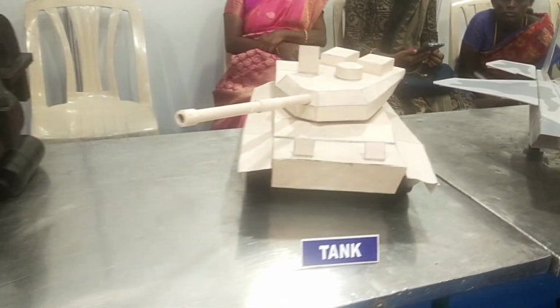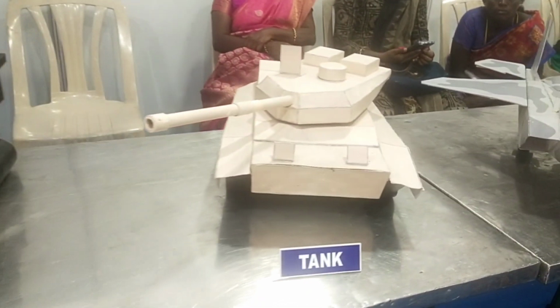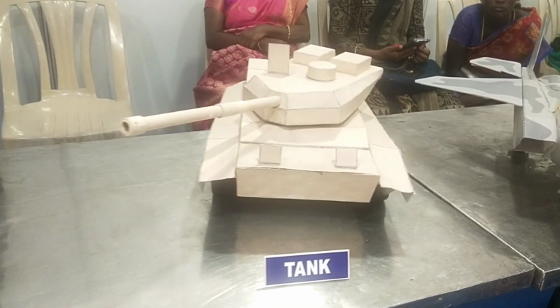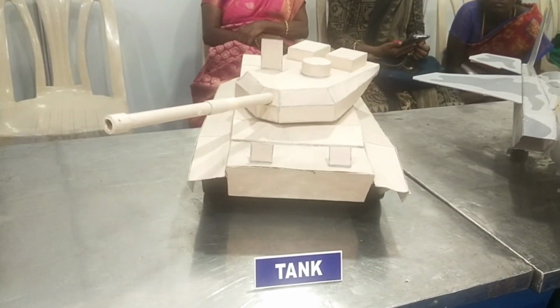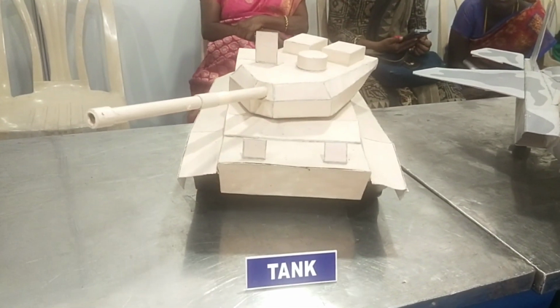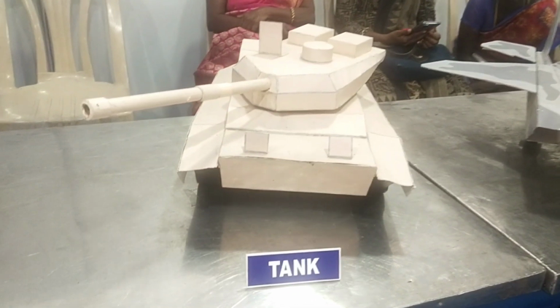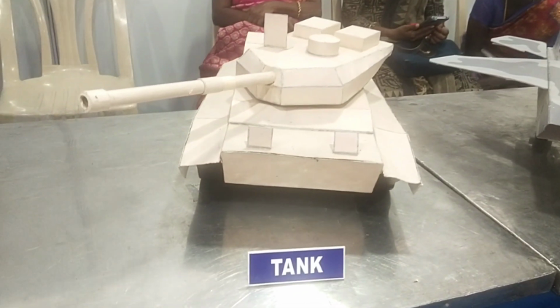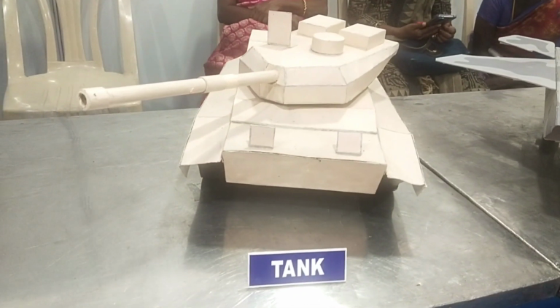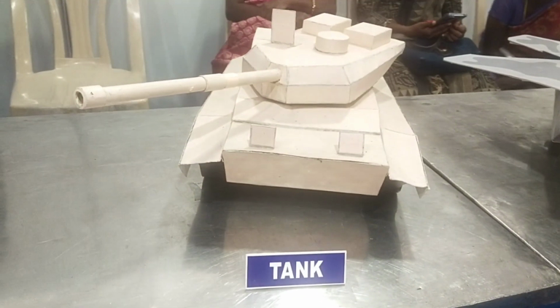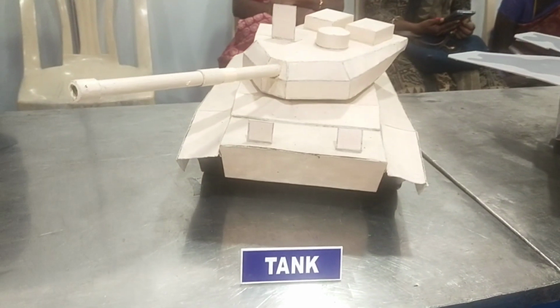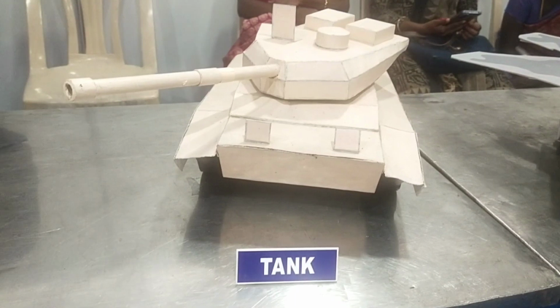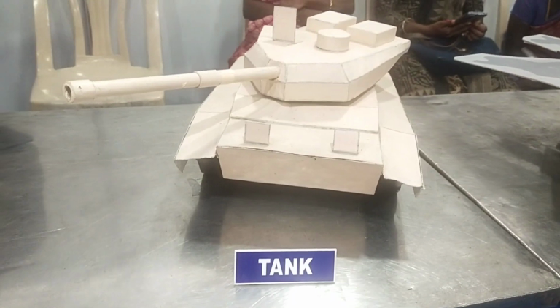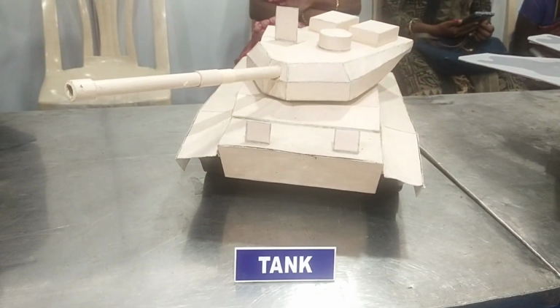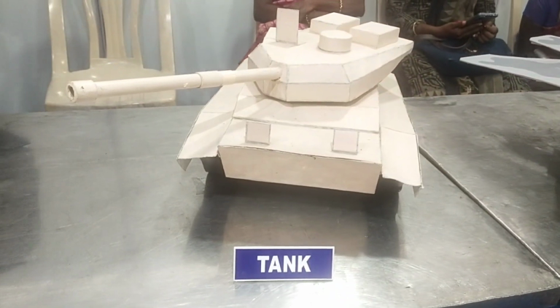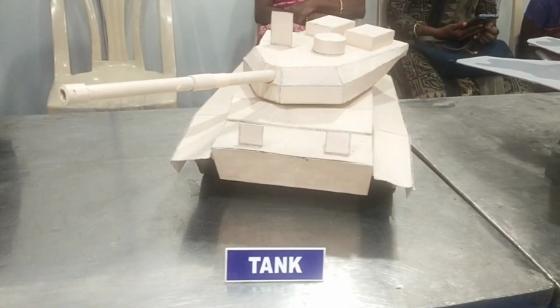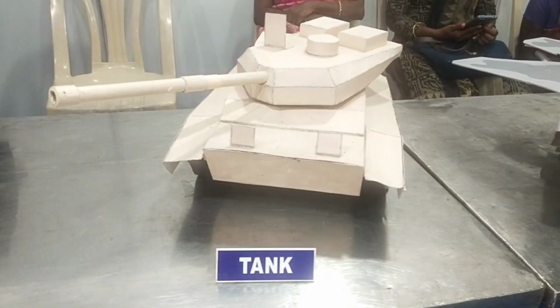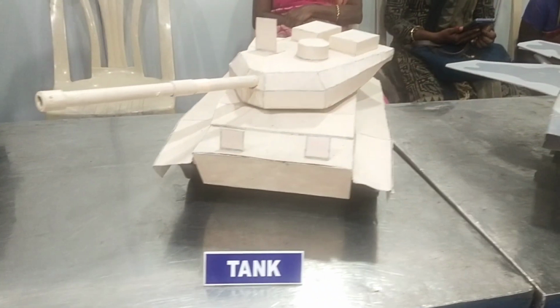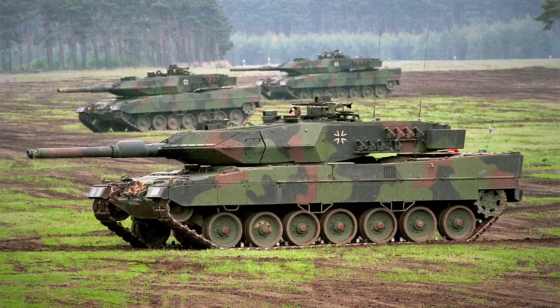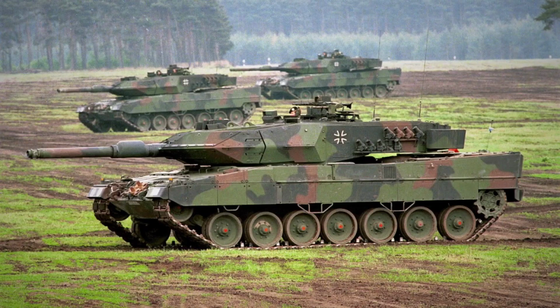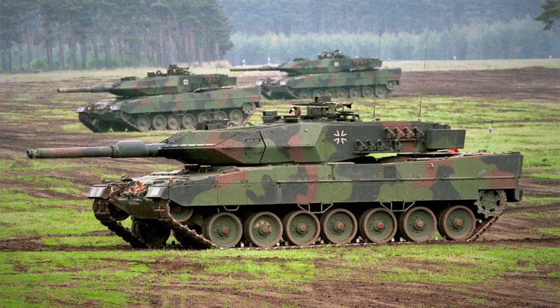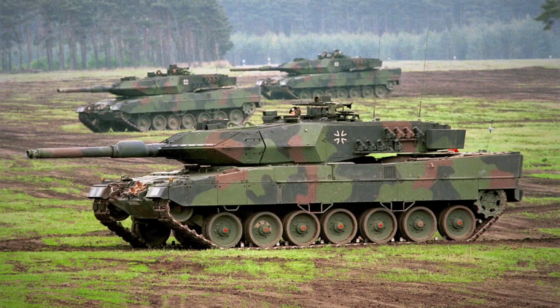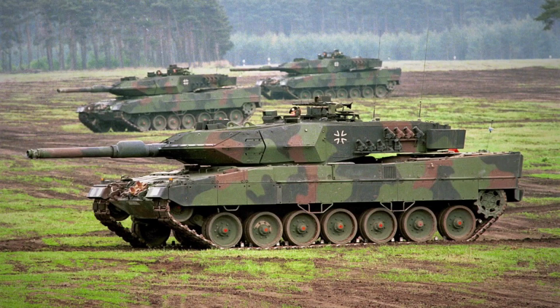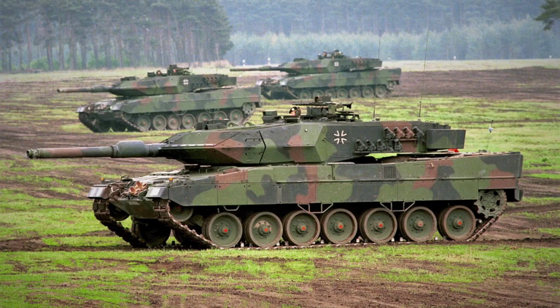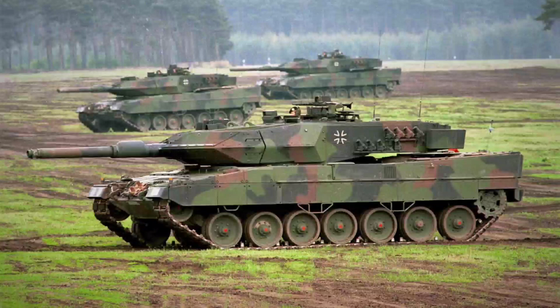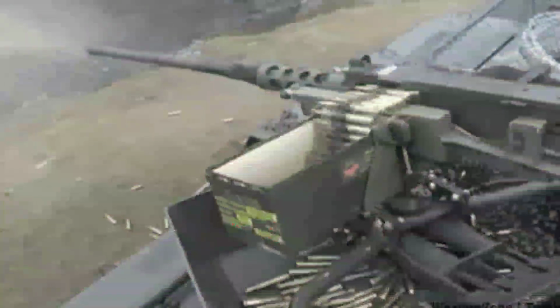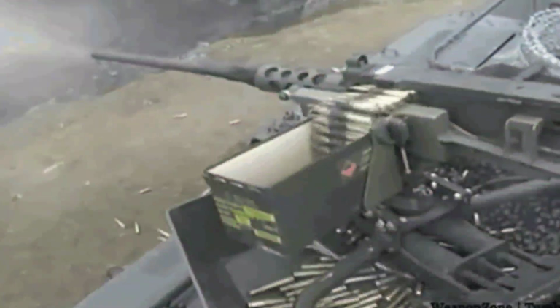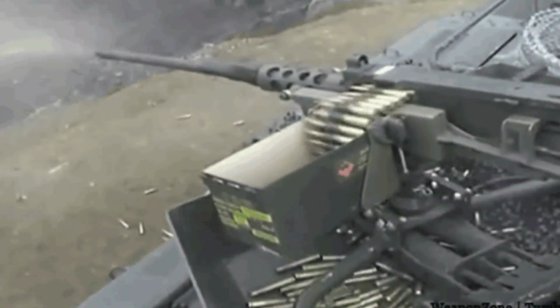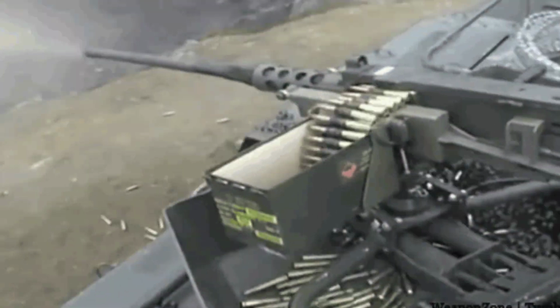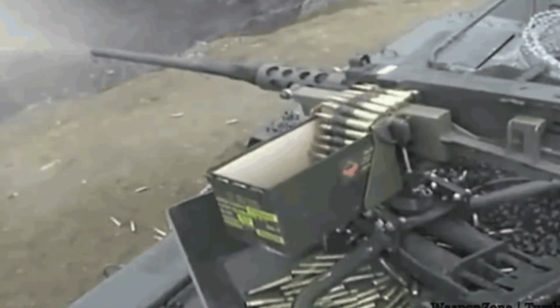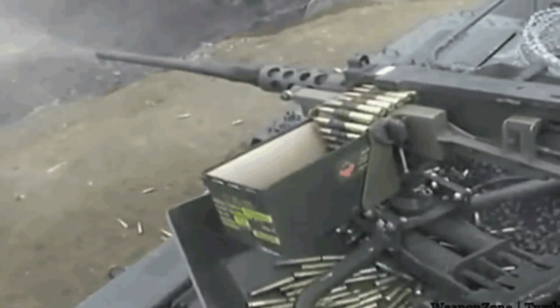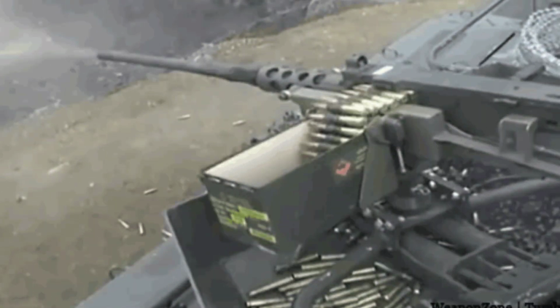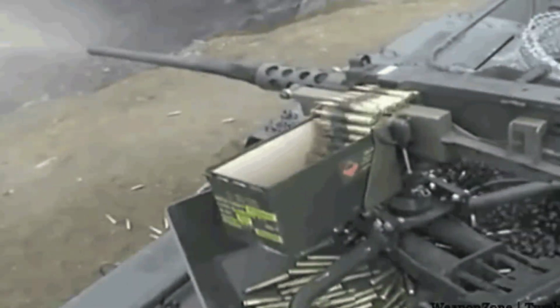A tank is an armored fighting vehicle intended as a primary offense weapon in frontline ground combat.